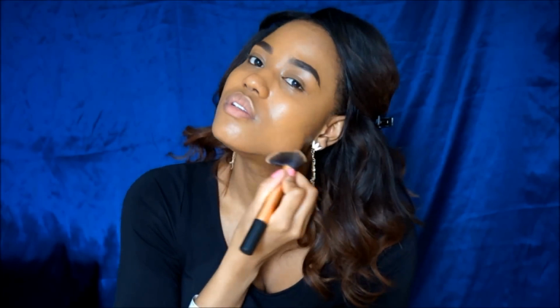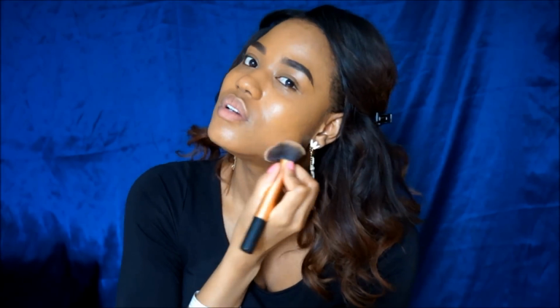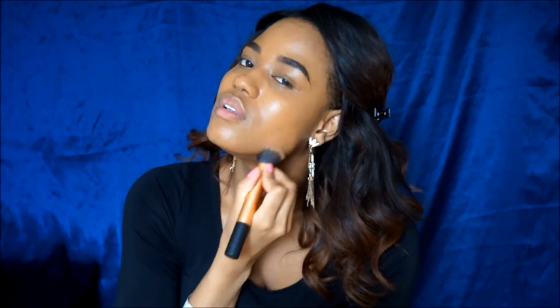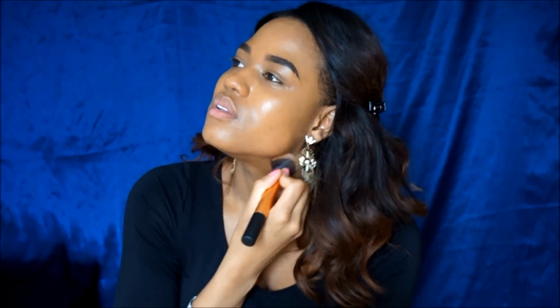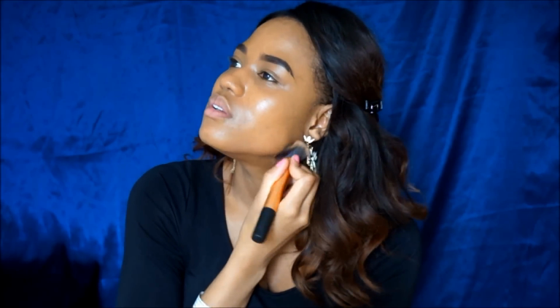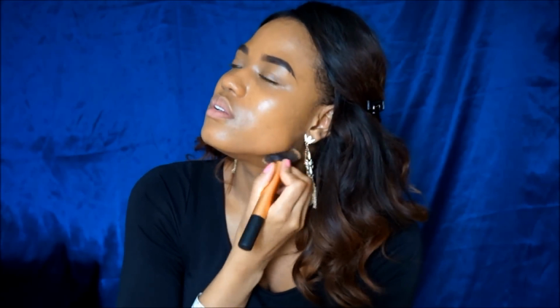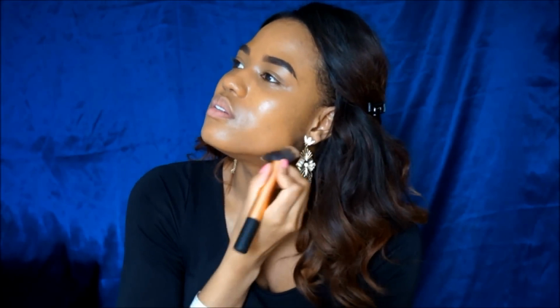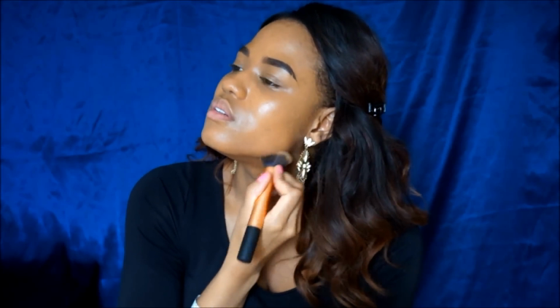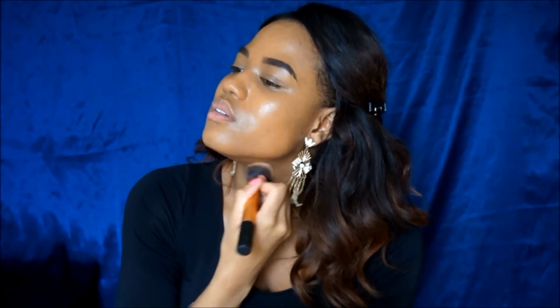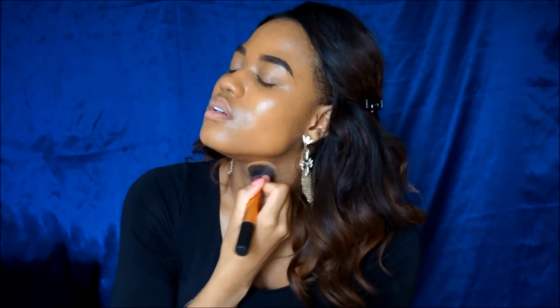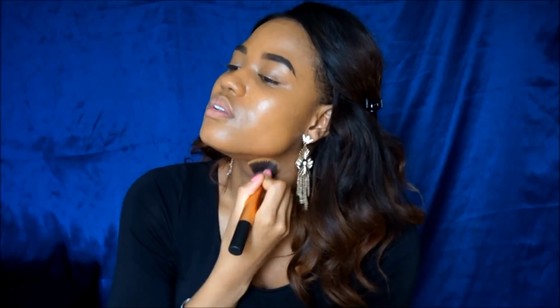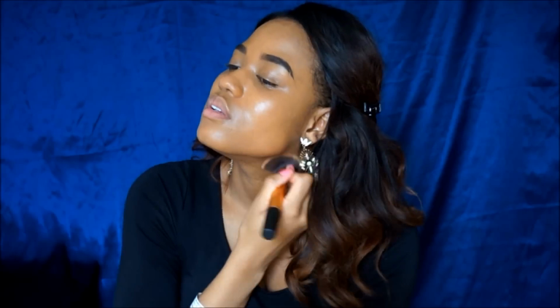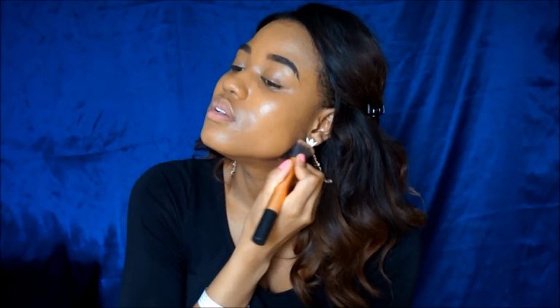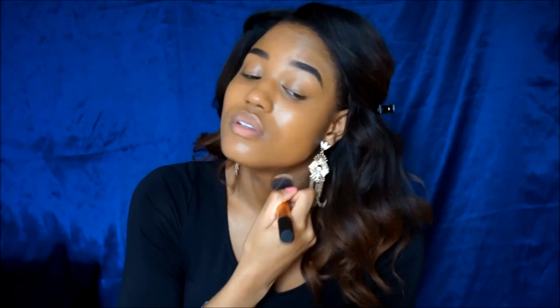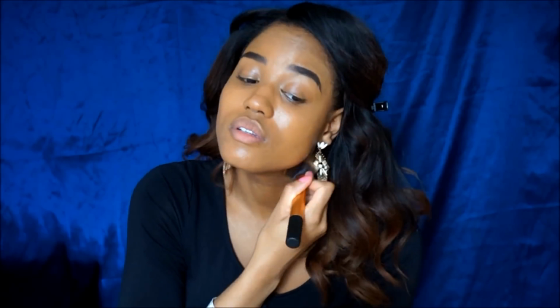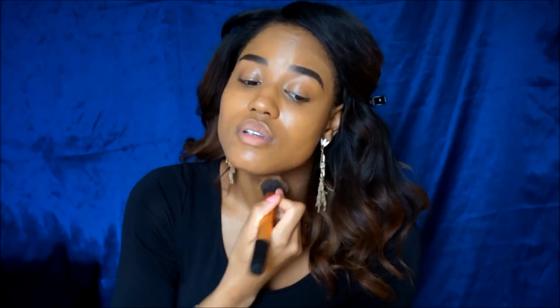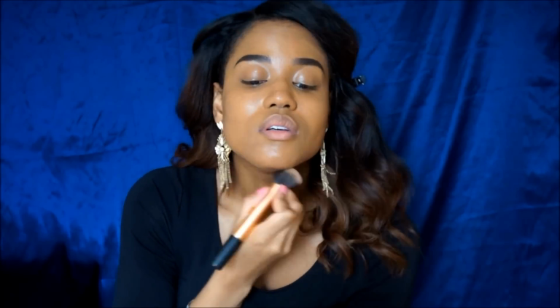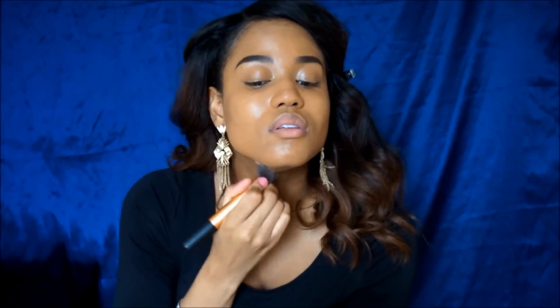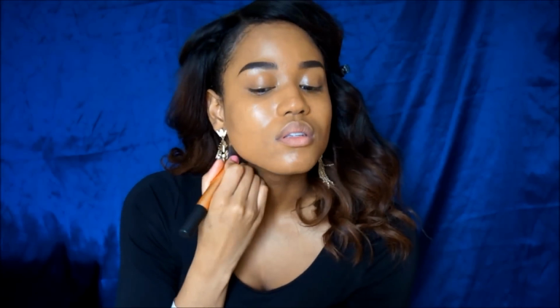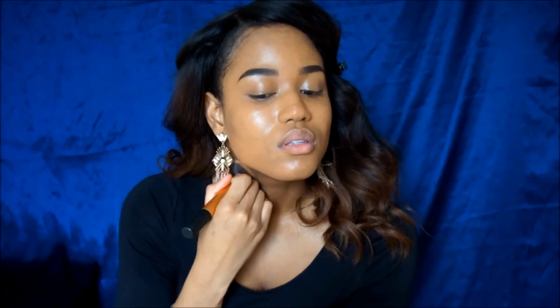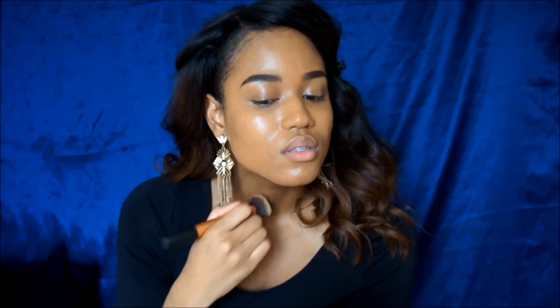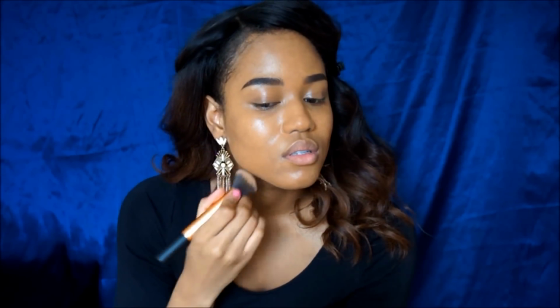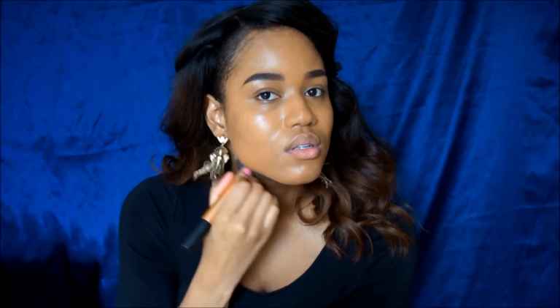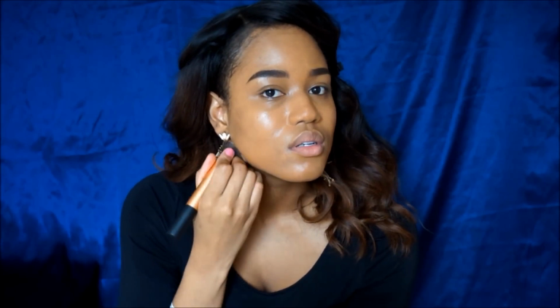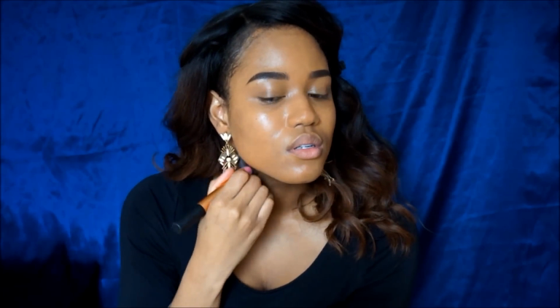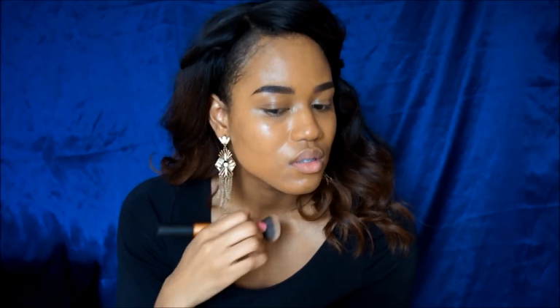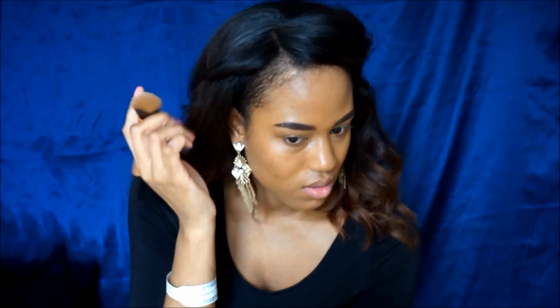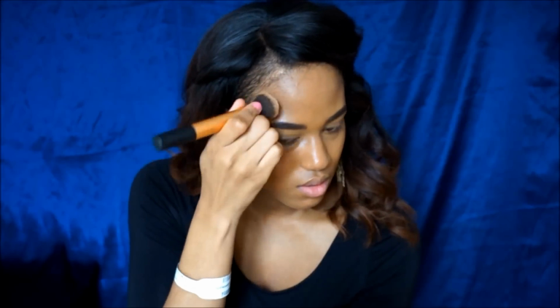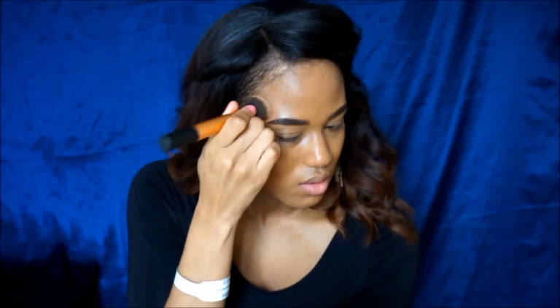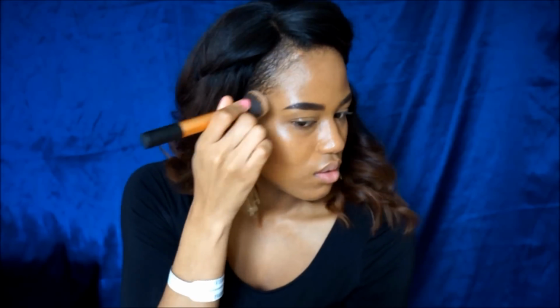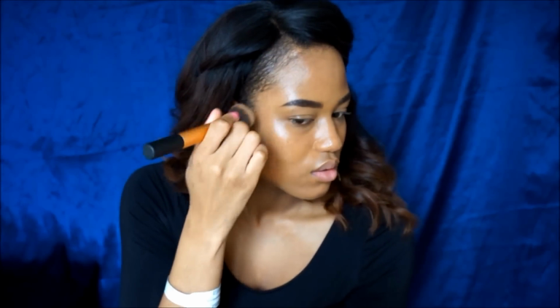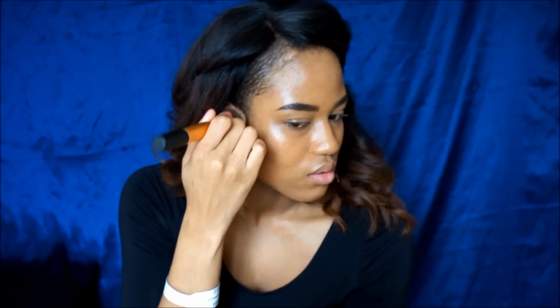I always buff the foundation down to my neck to avoid that foundation line, but I also buff my foundation into my hairline.